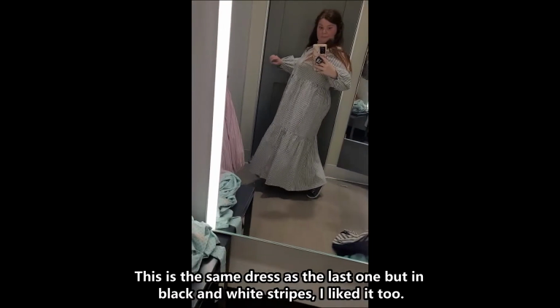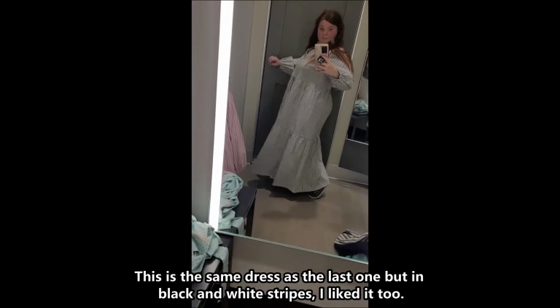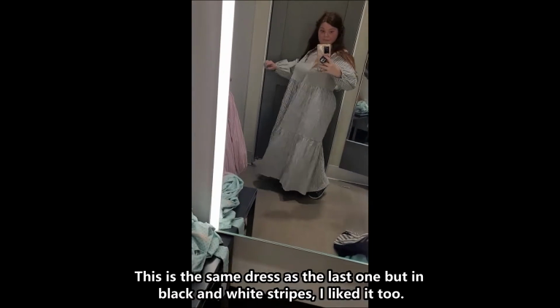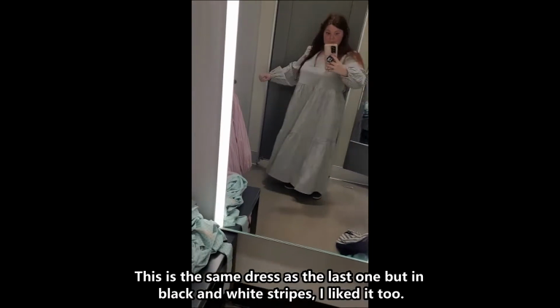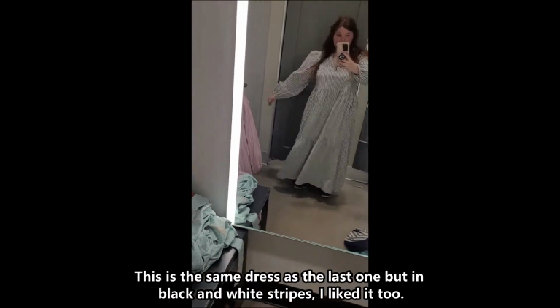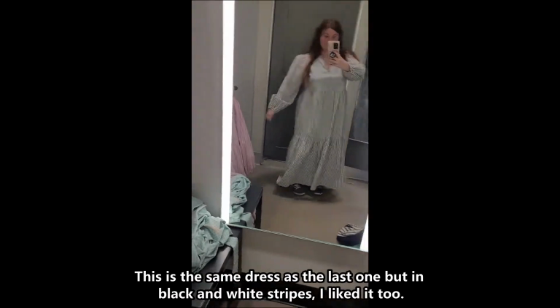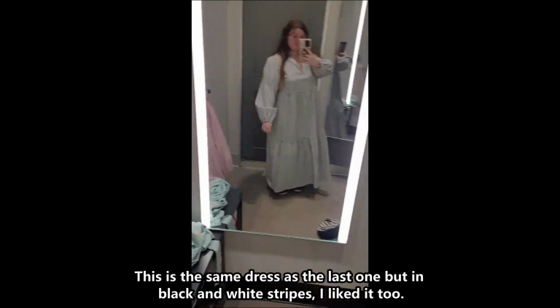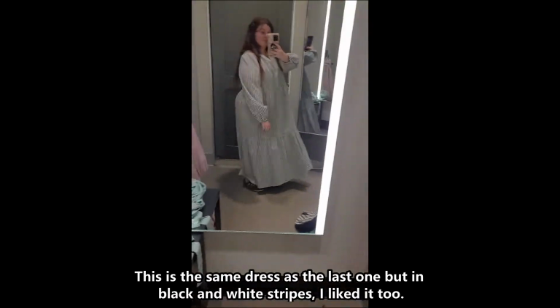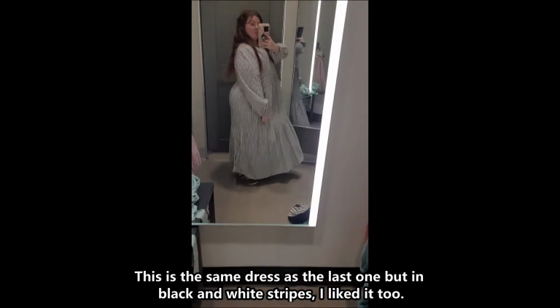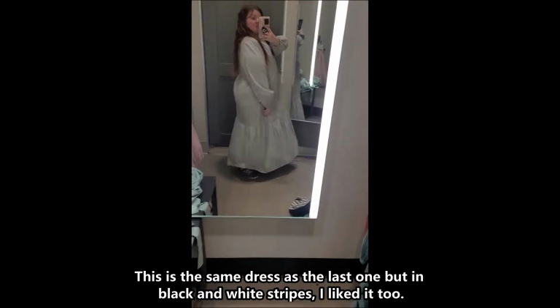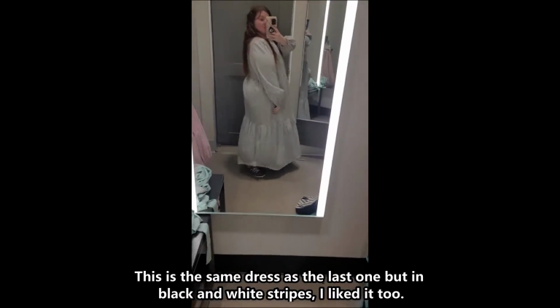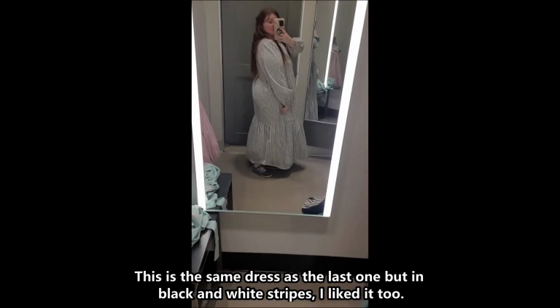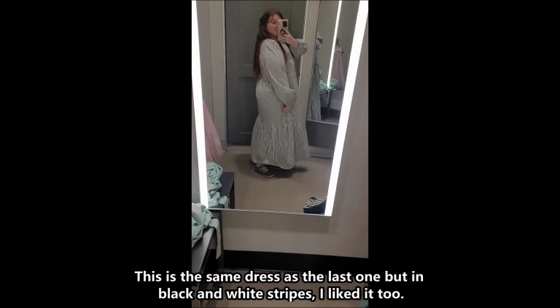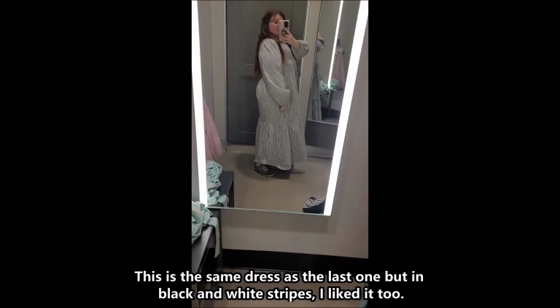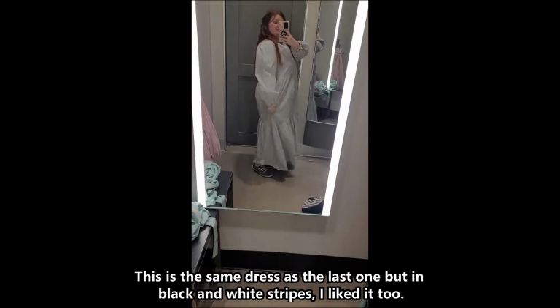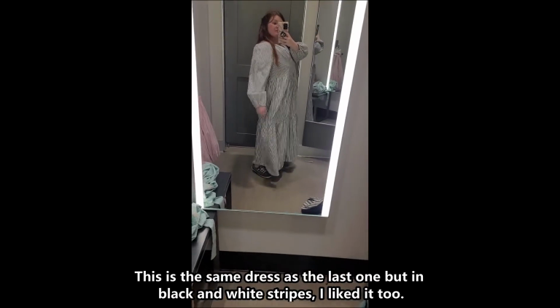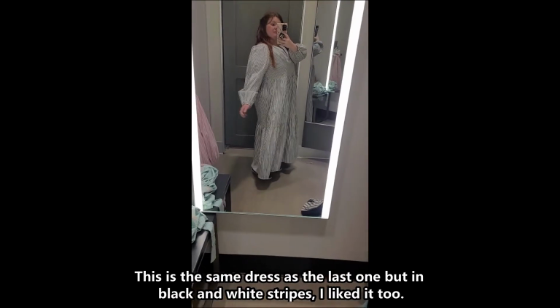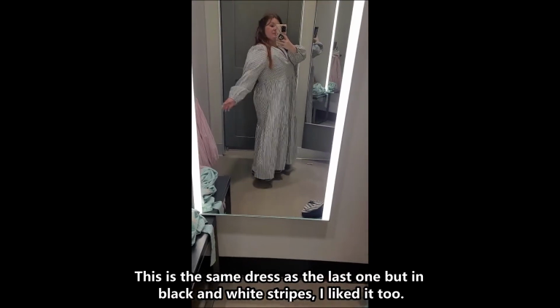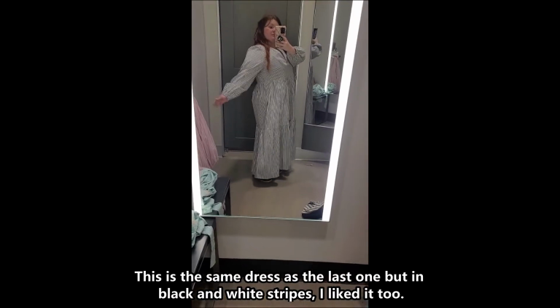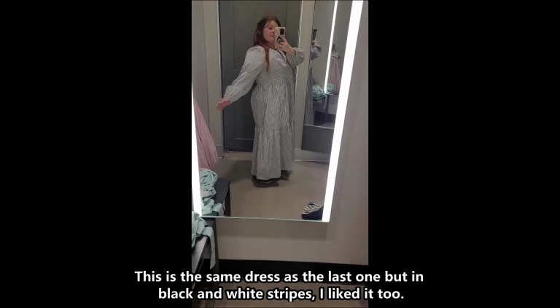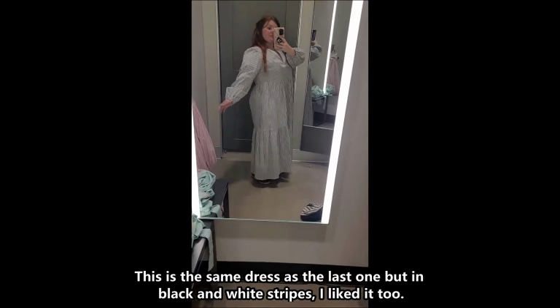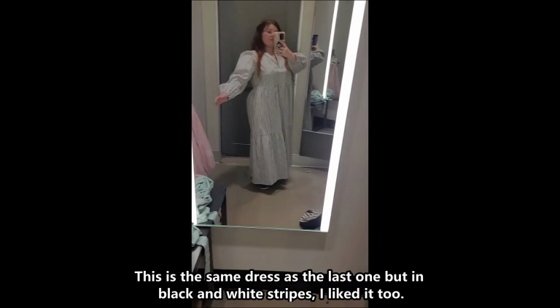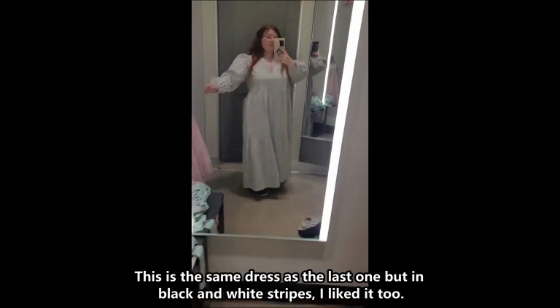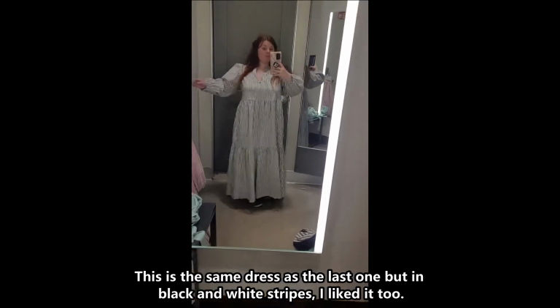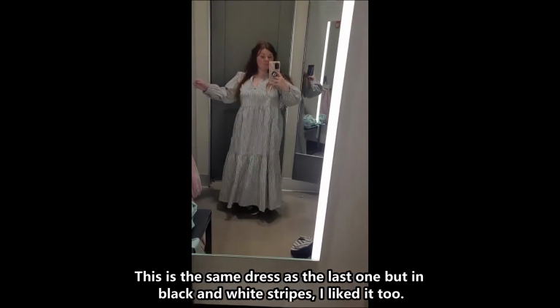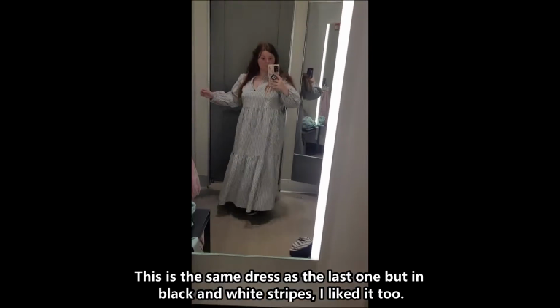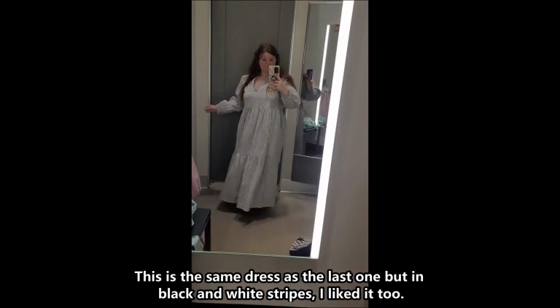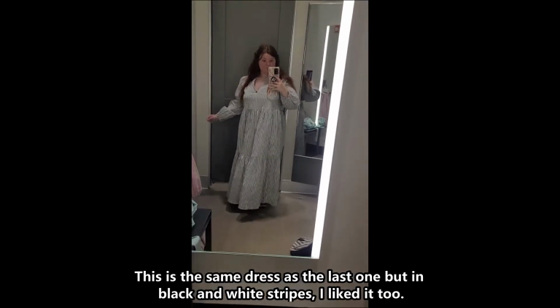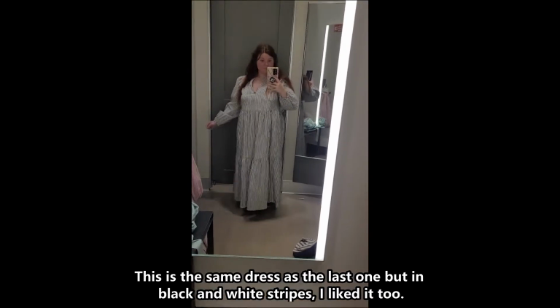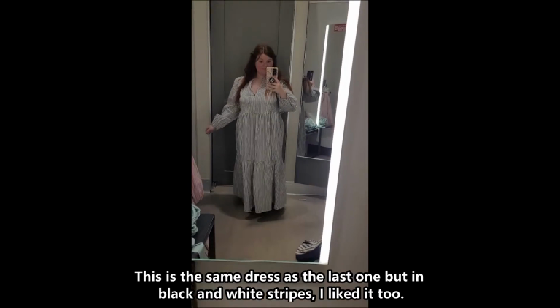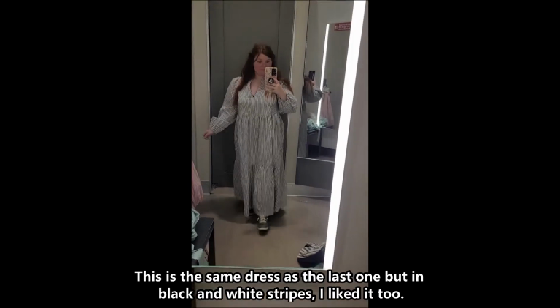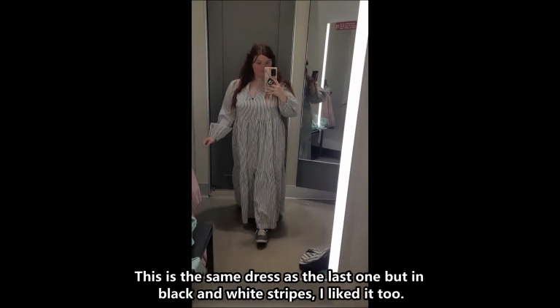This is the same dress as the last one, but in black and white stripes. I really liked it too.